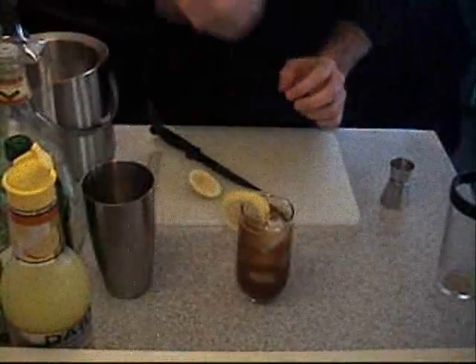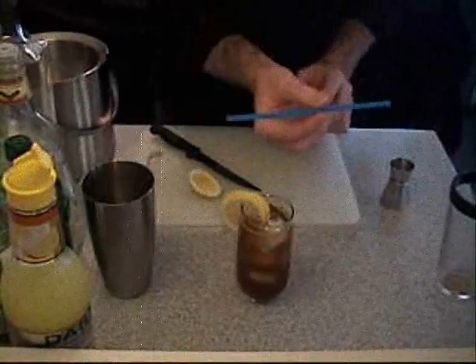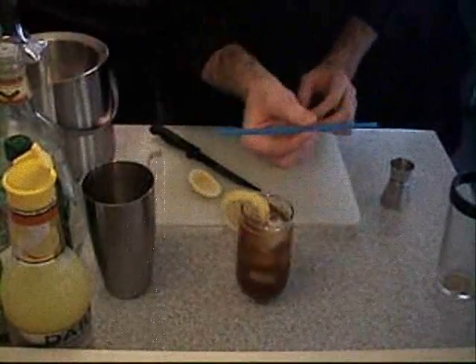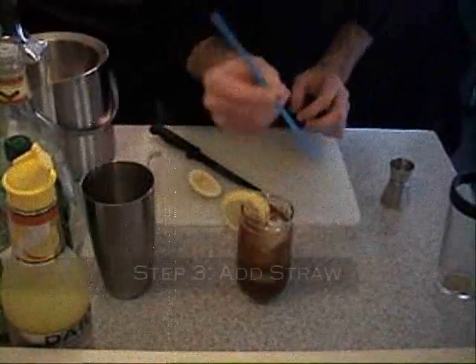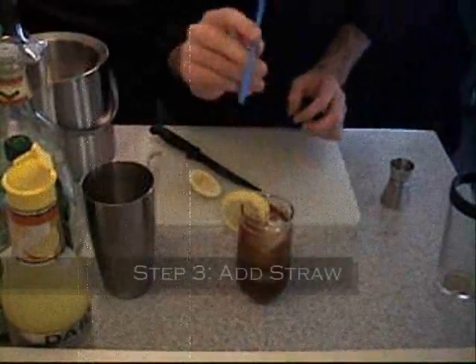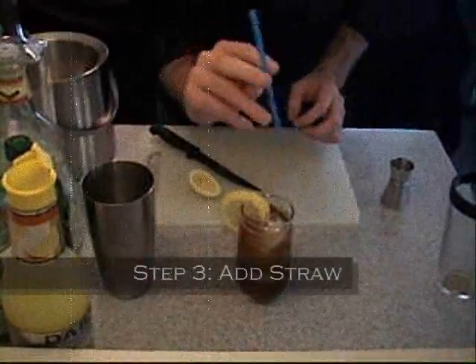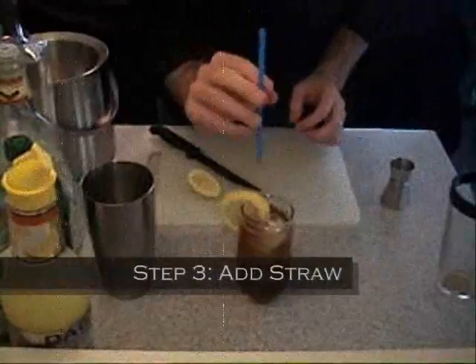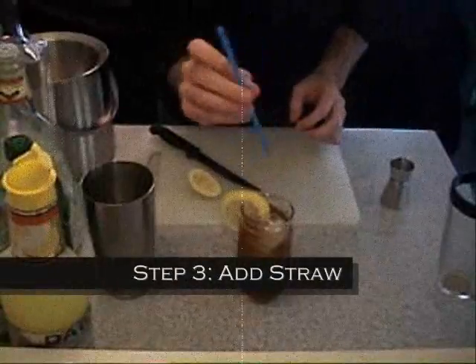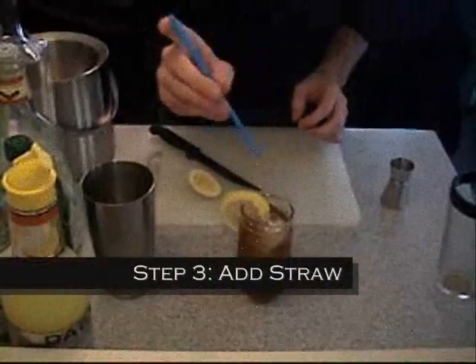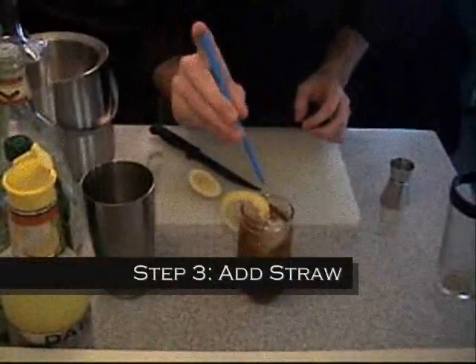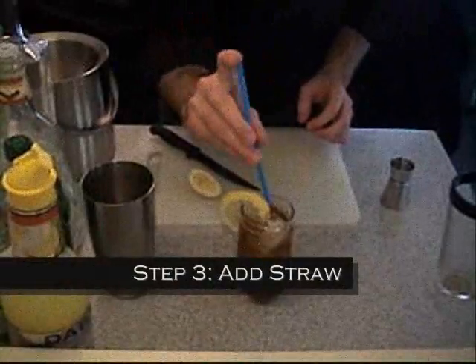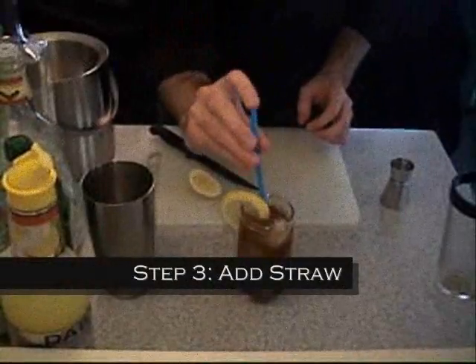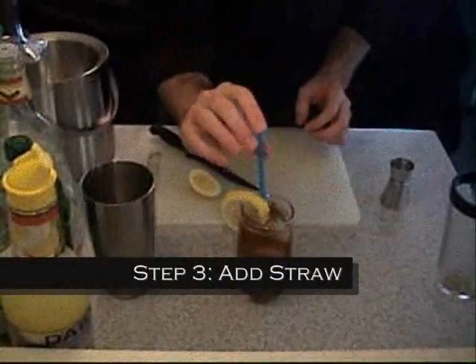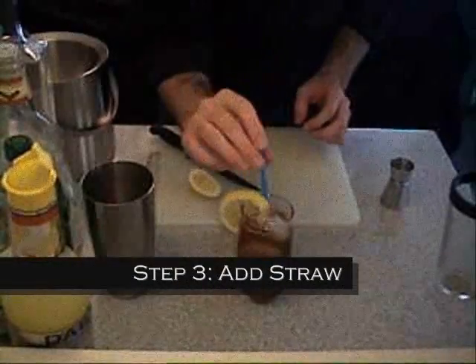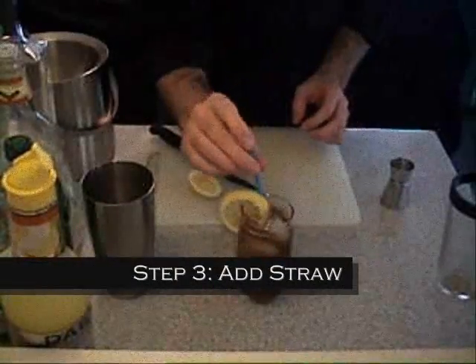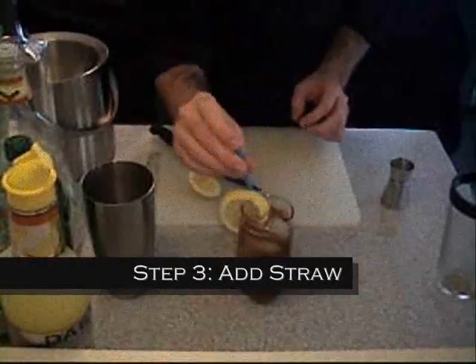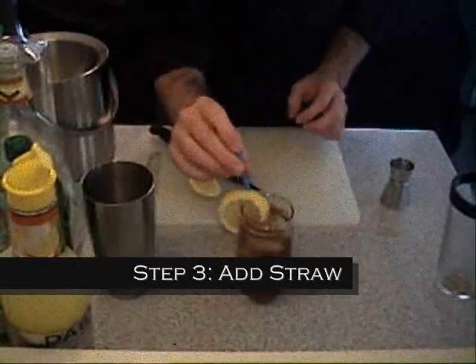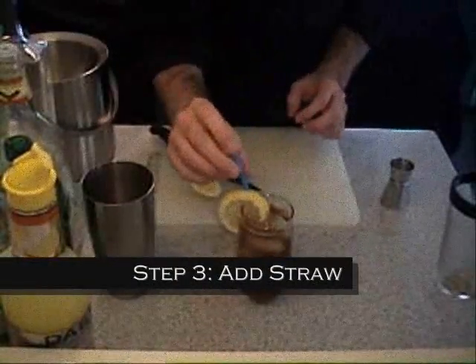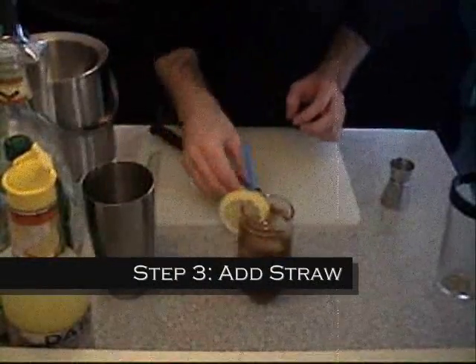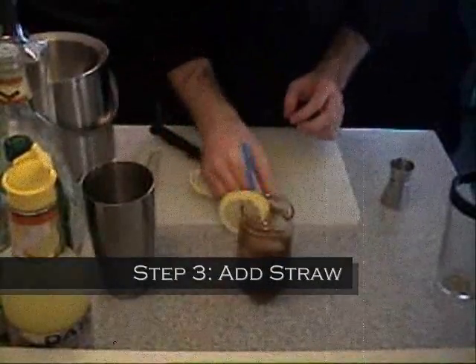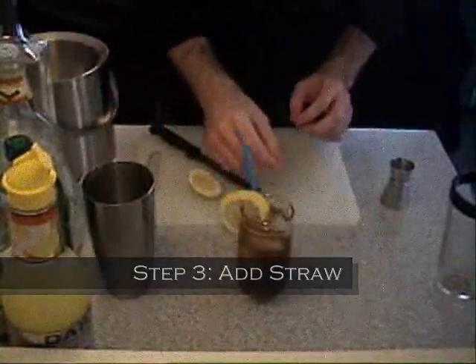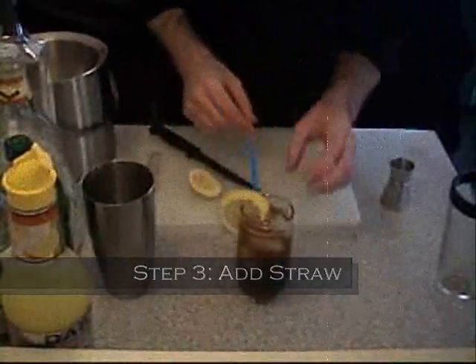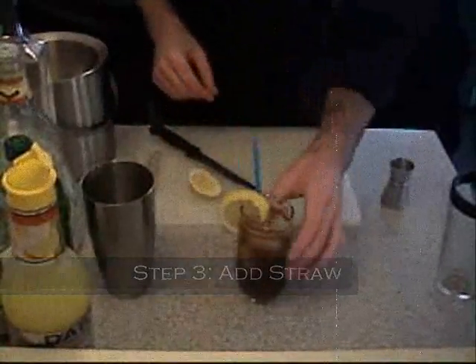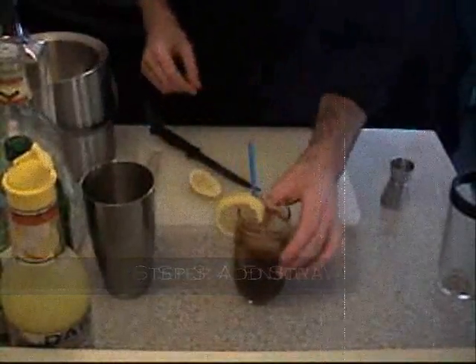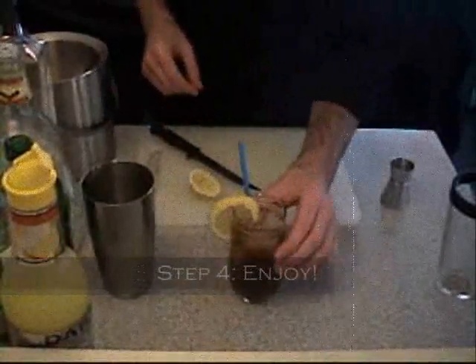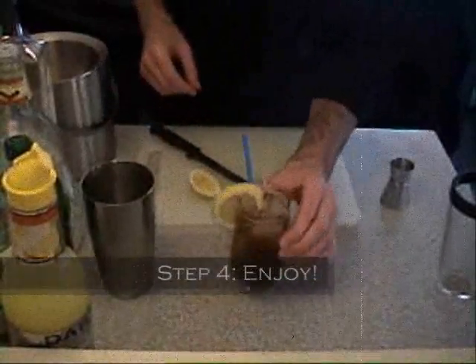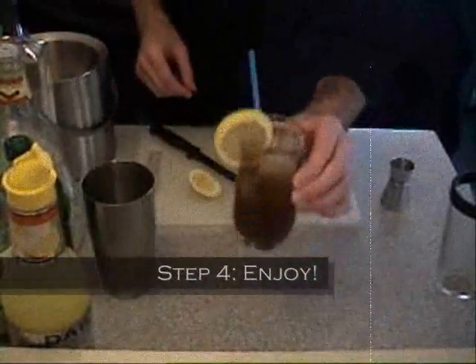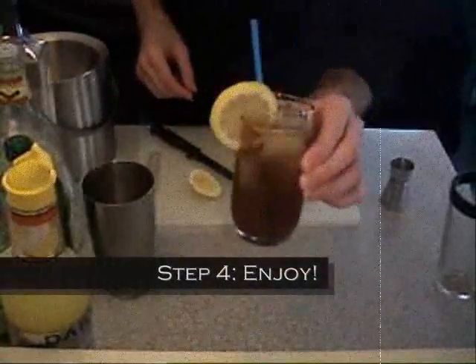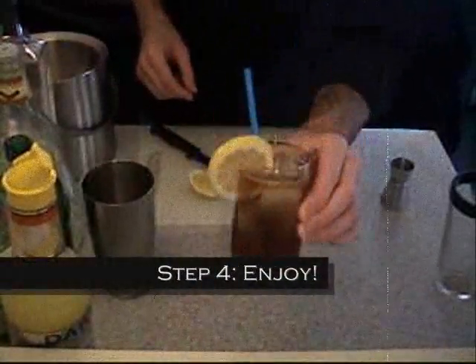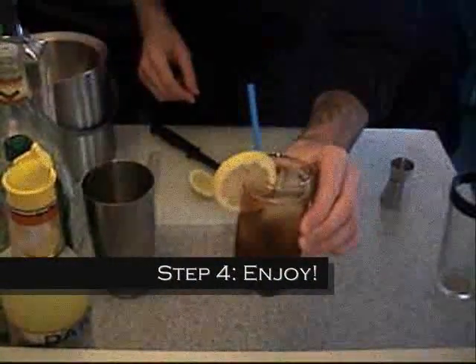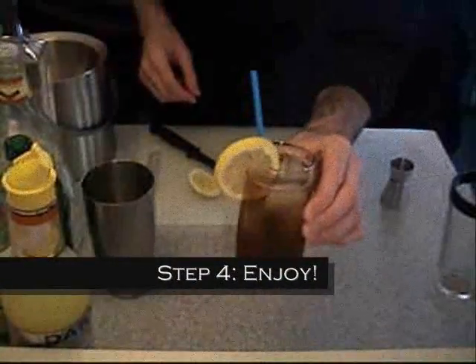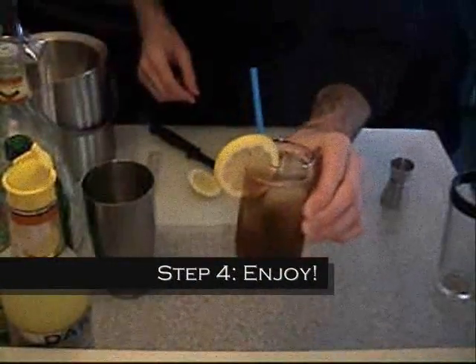The last touch is a straw. And there's your Long Island Iced Tea.